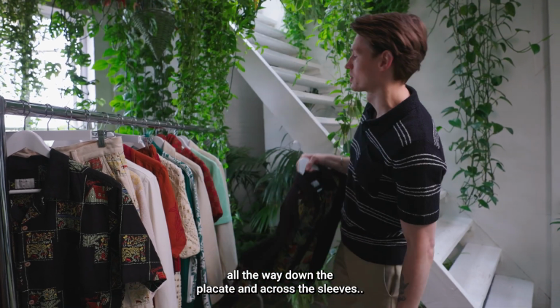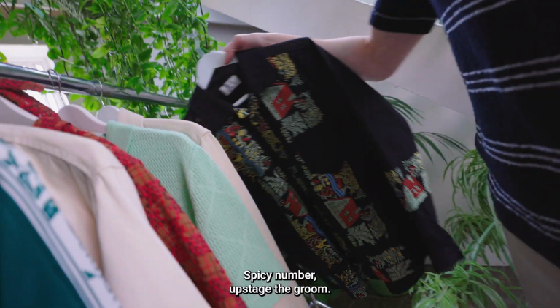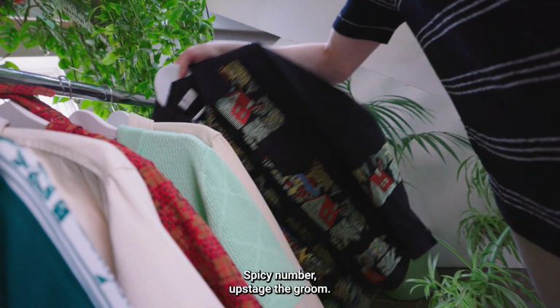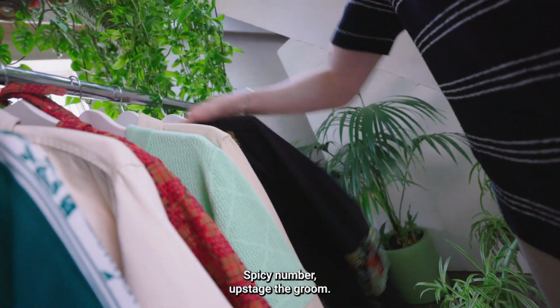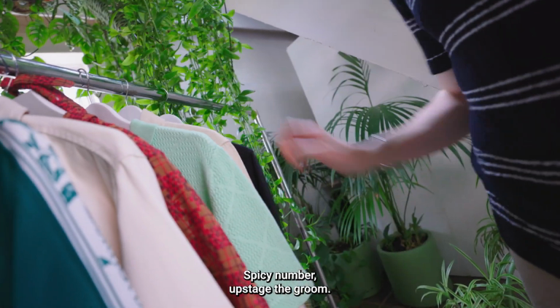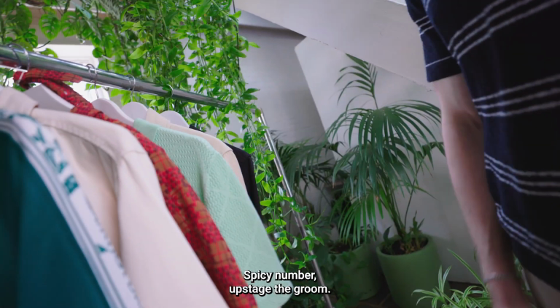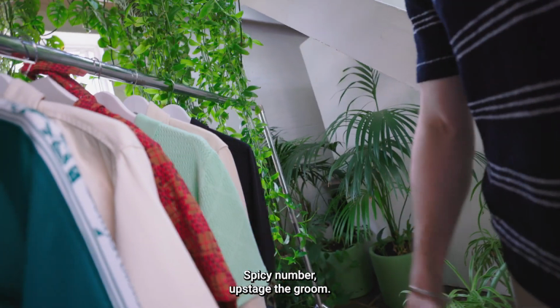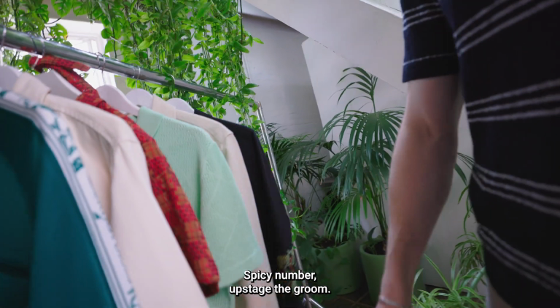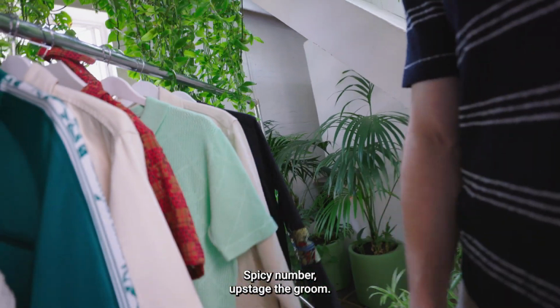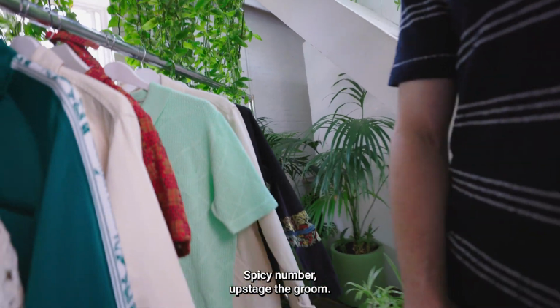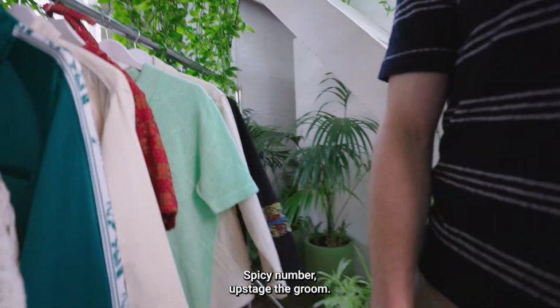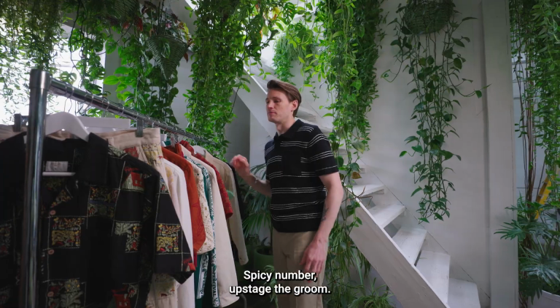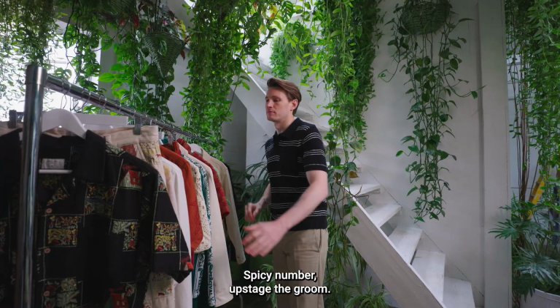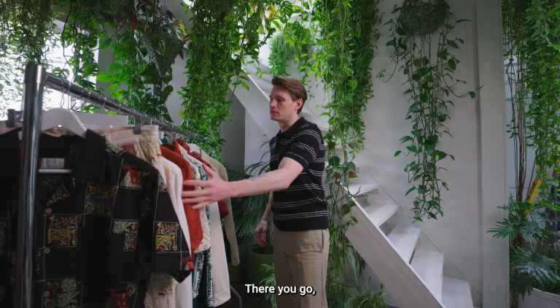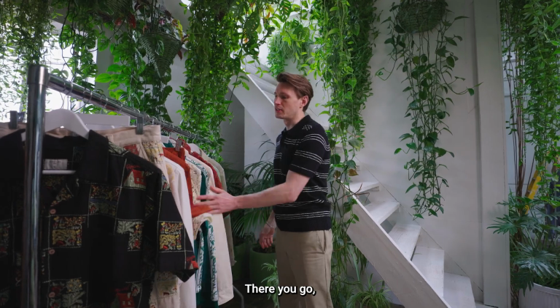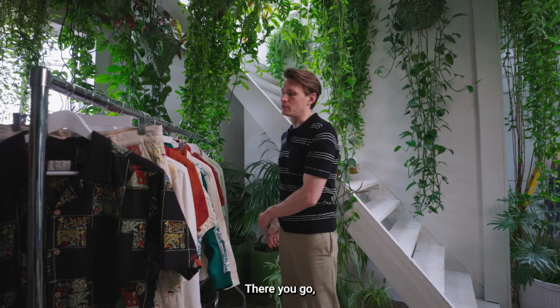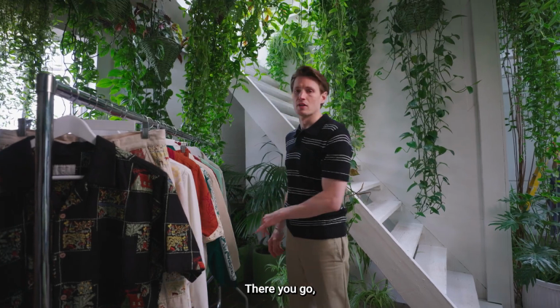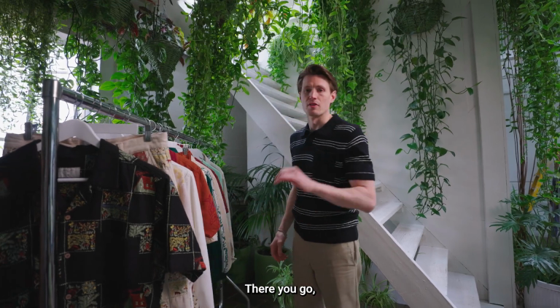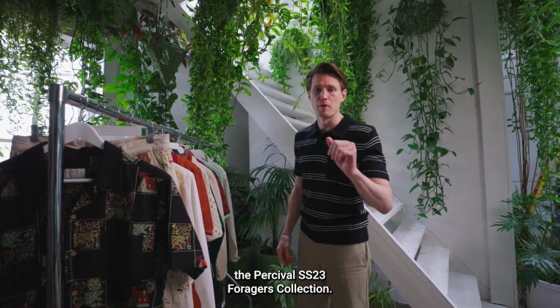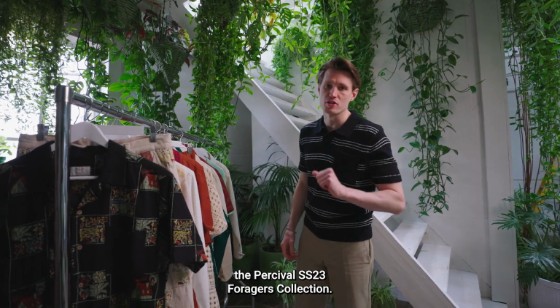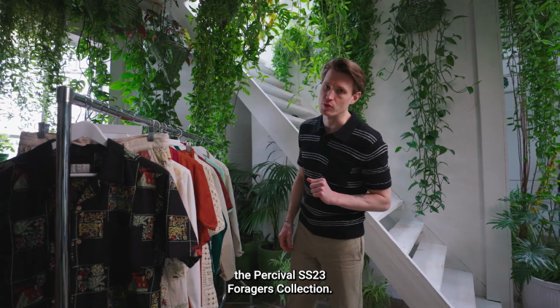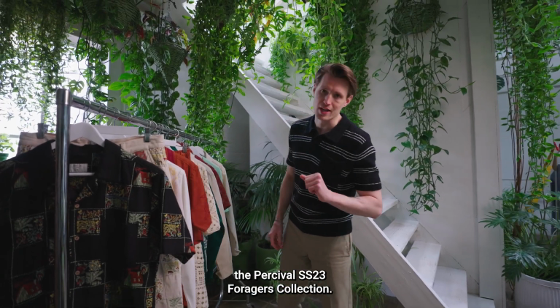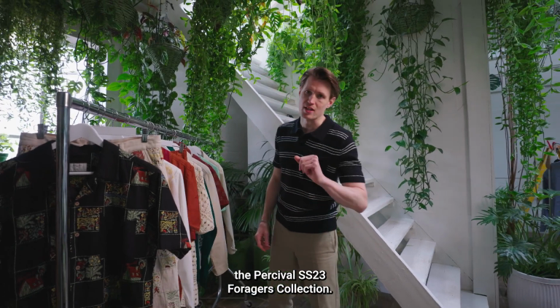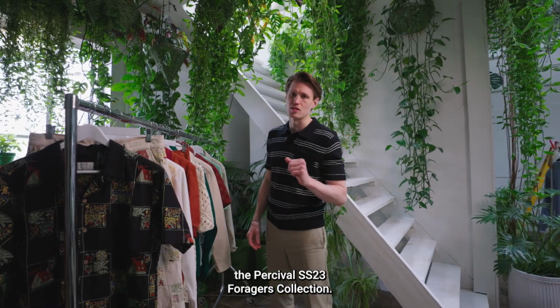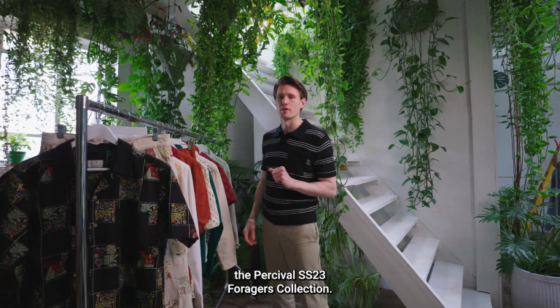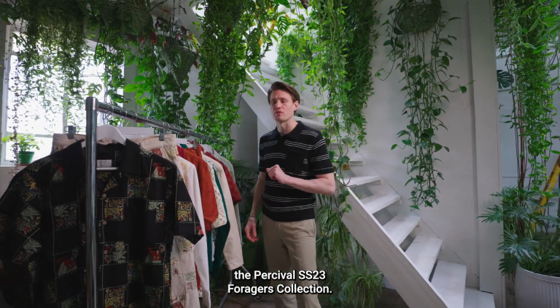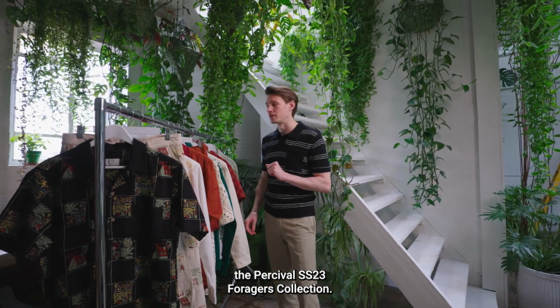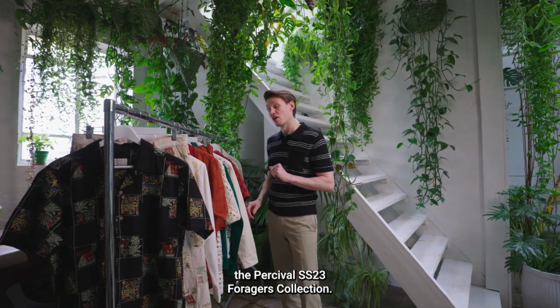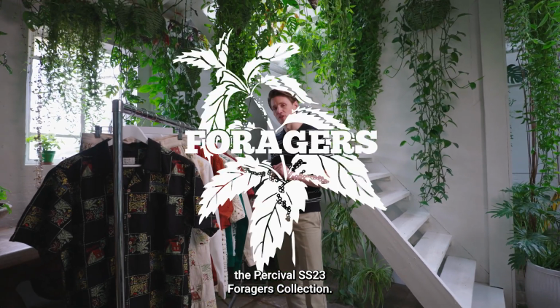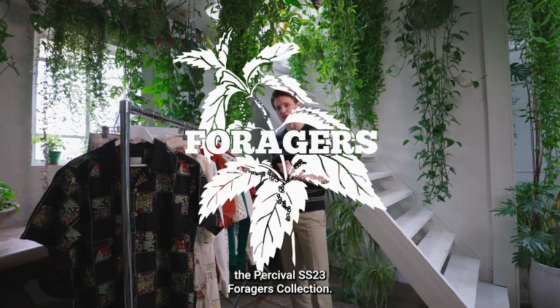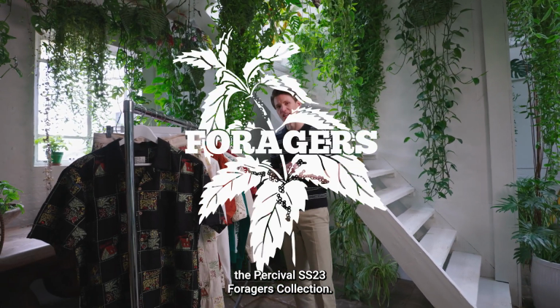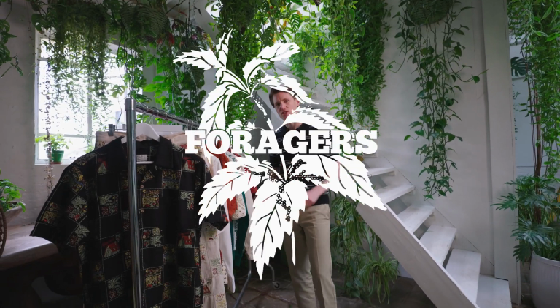There you go — the Percival SS23 Foragers collection.